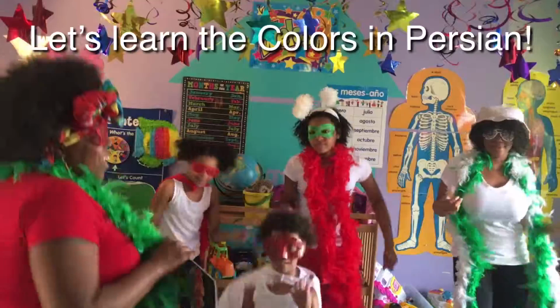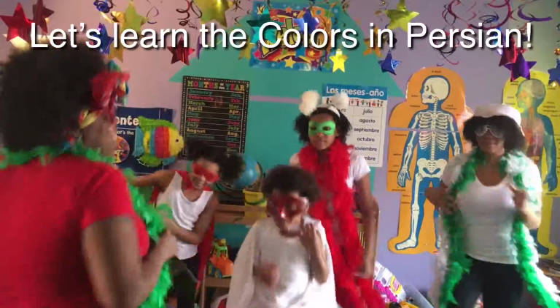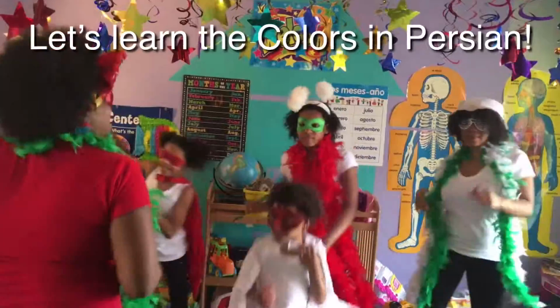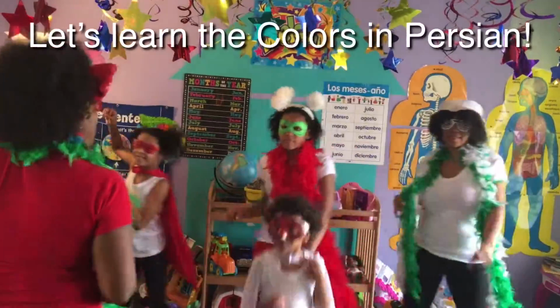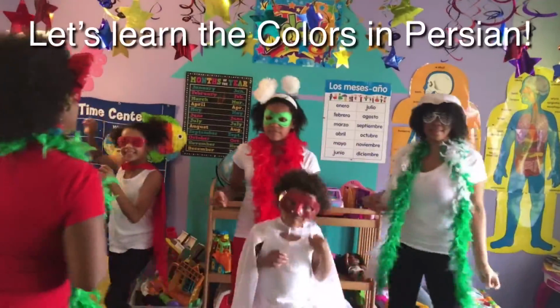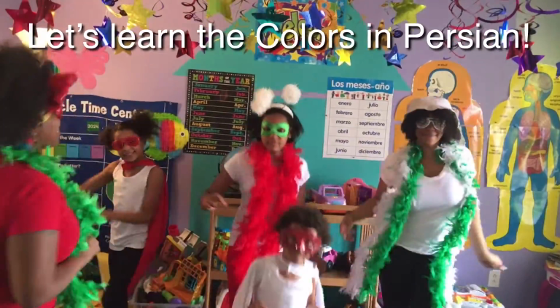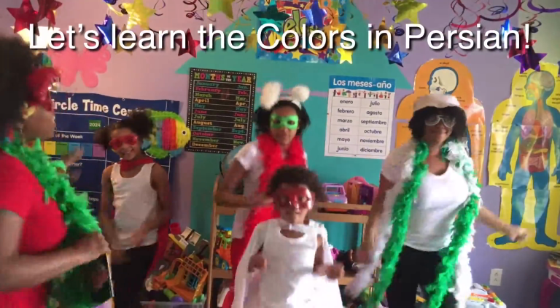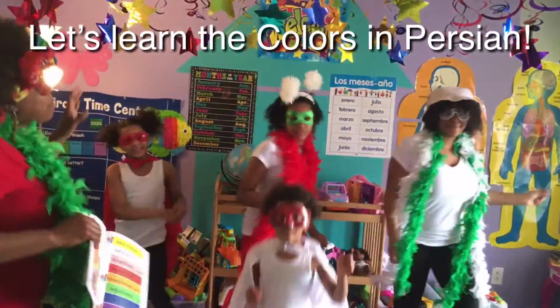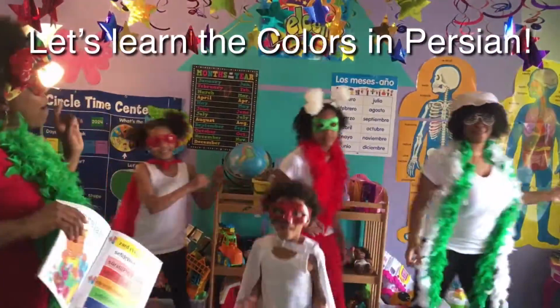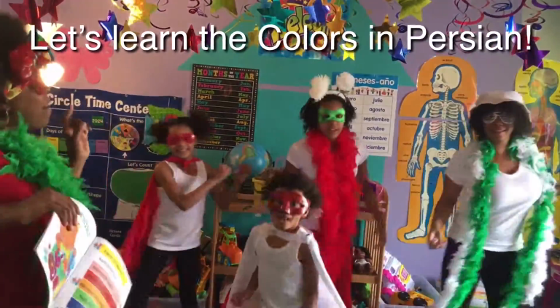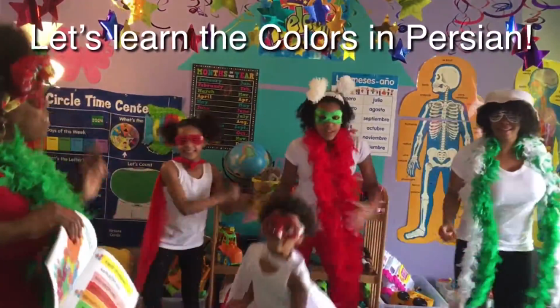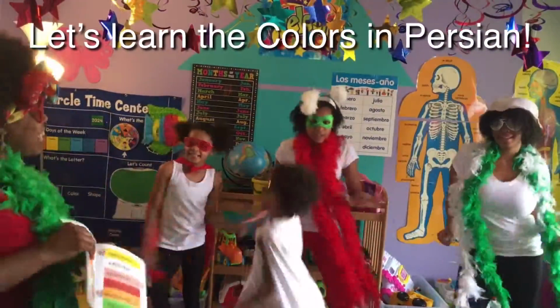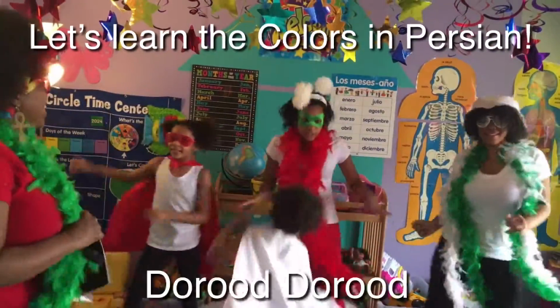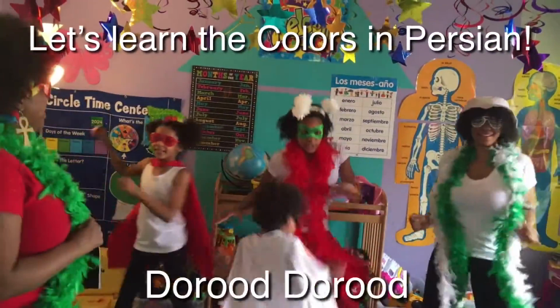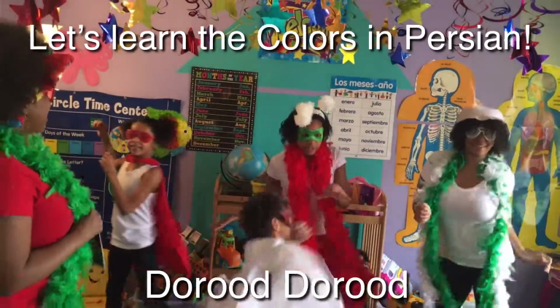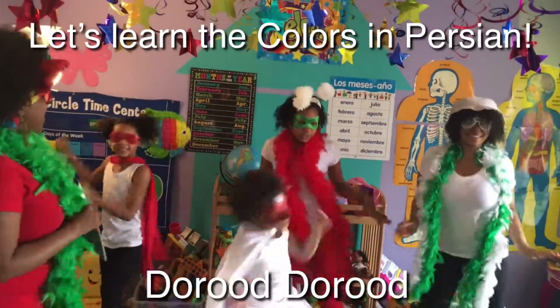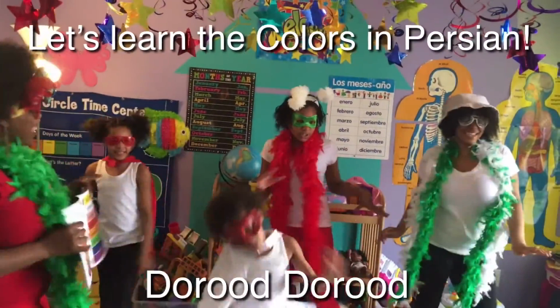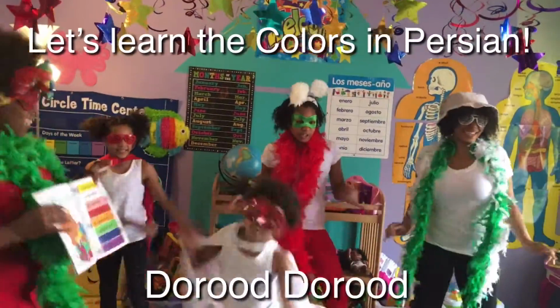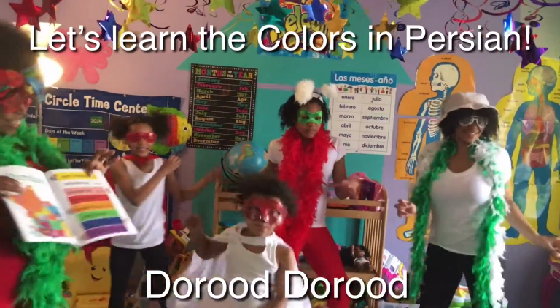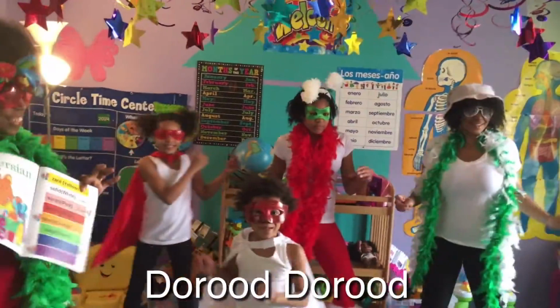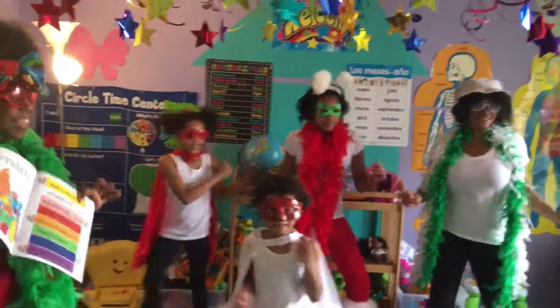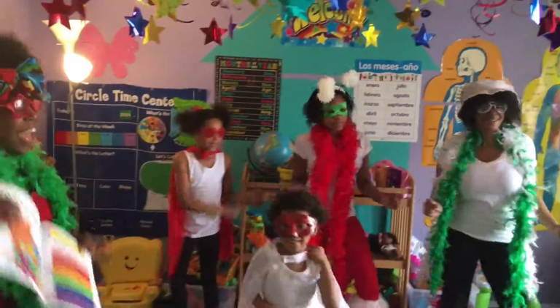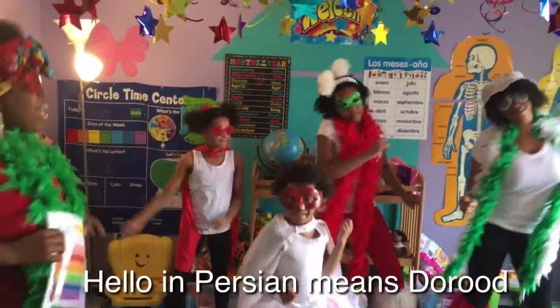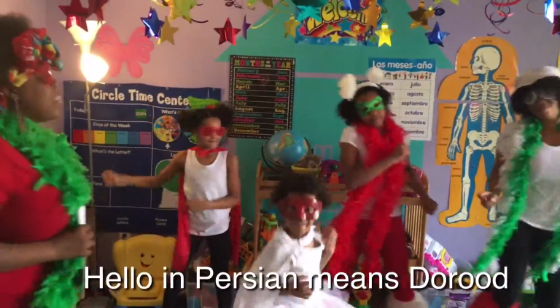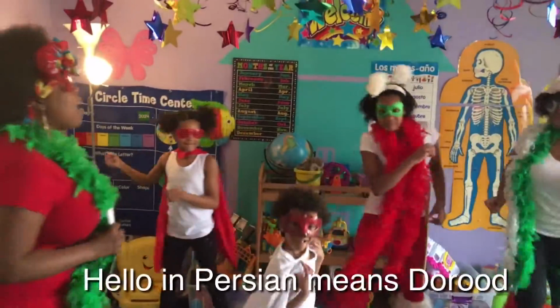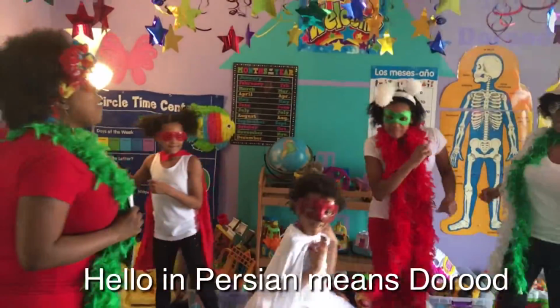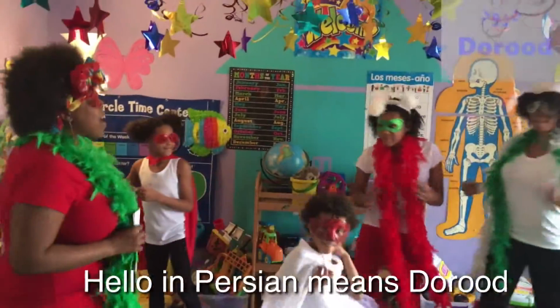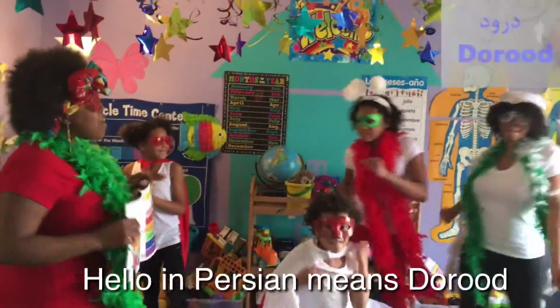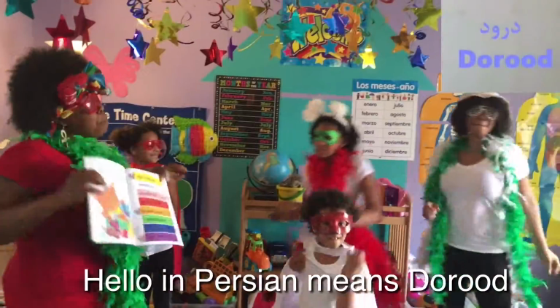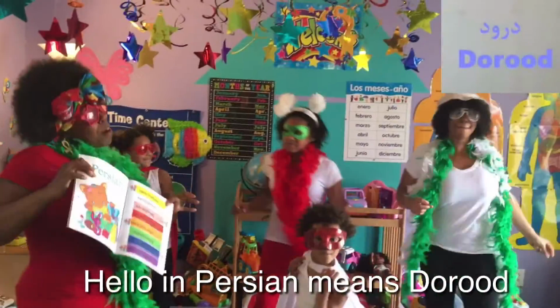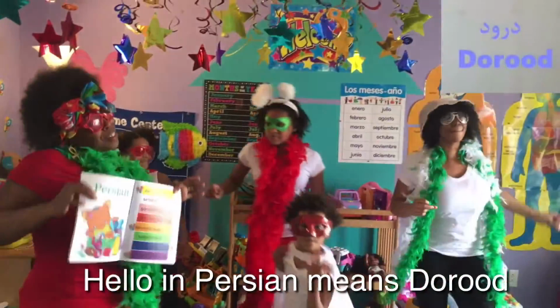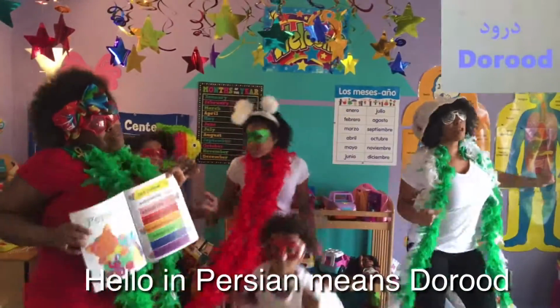Learn the colors in Persian. Hello in Persian.